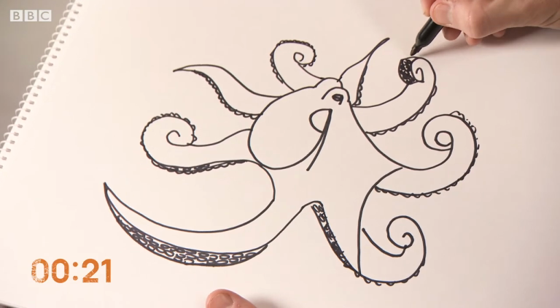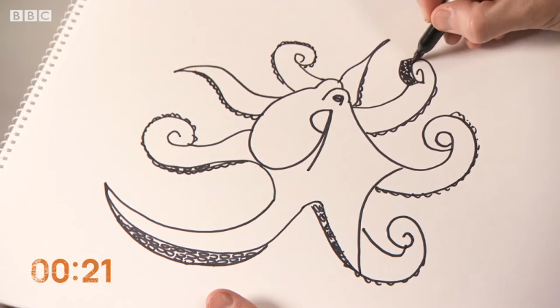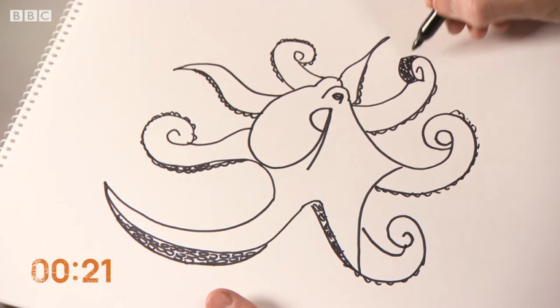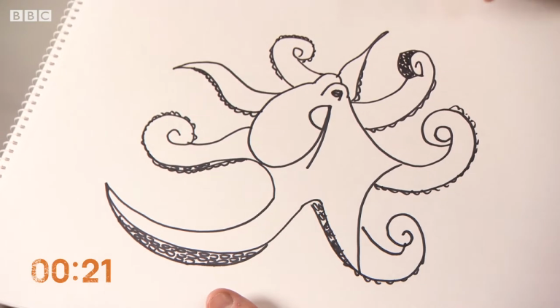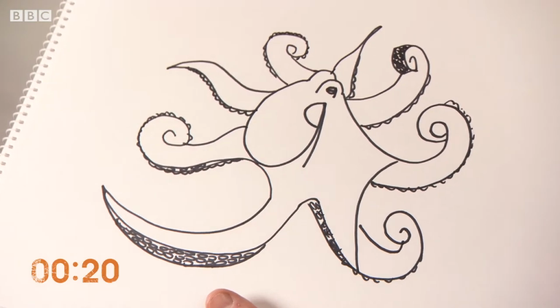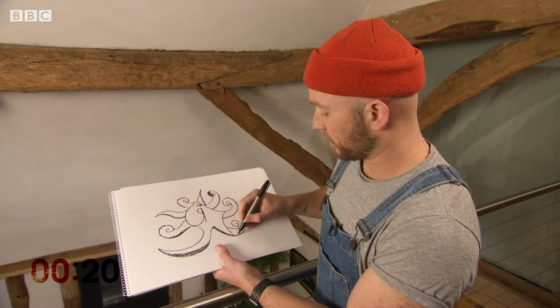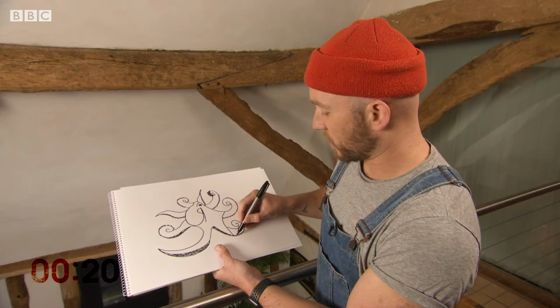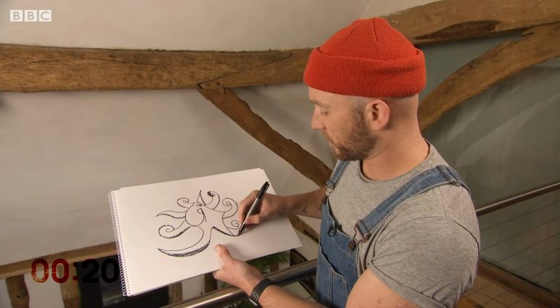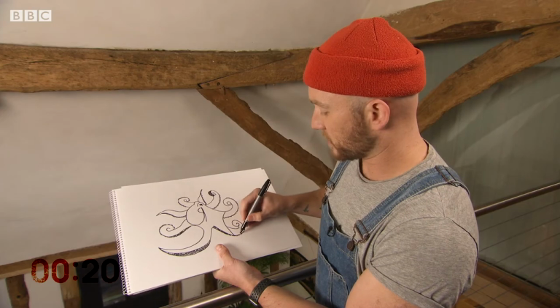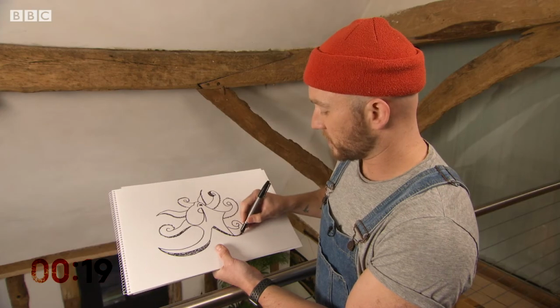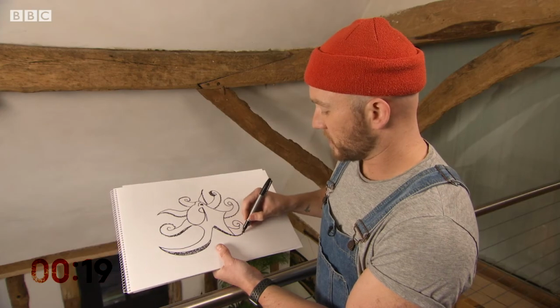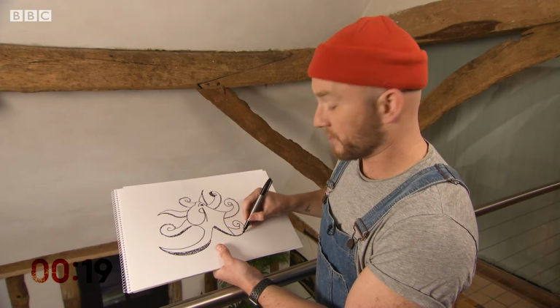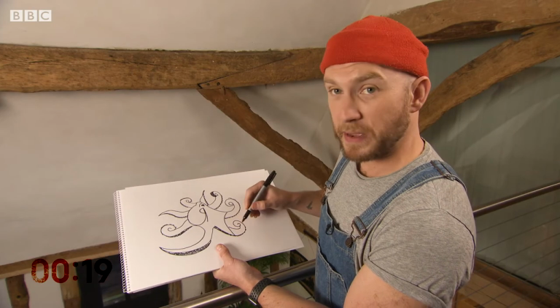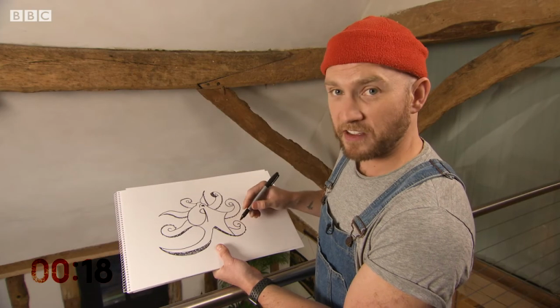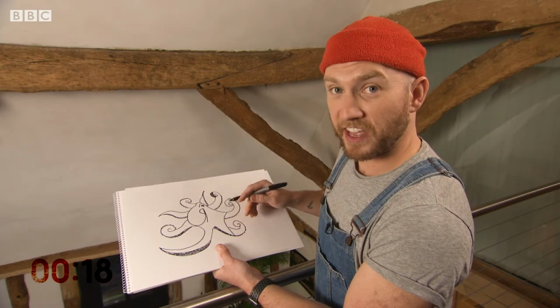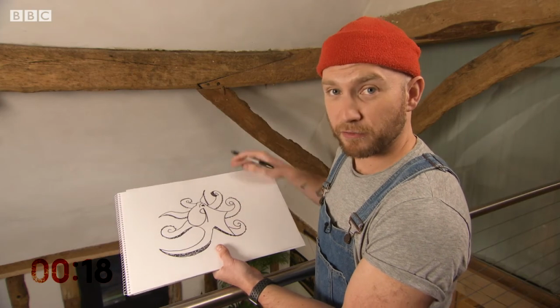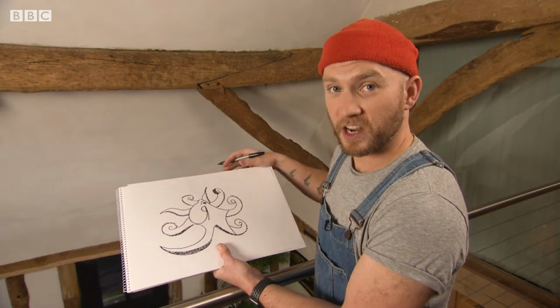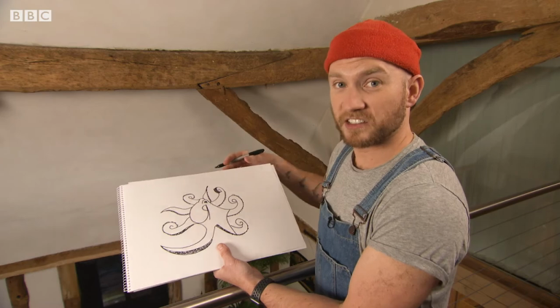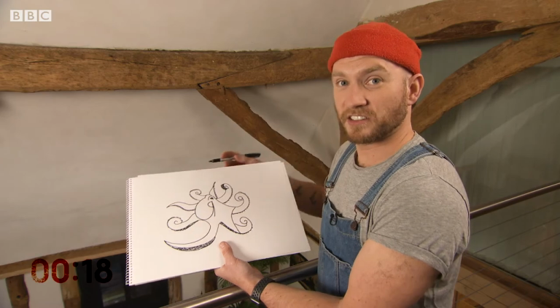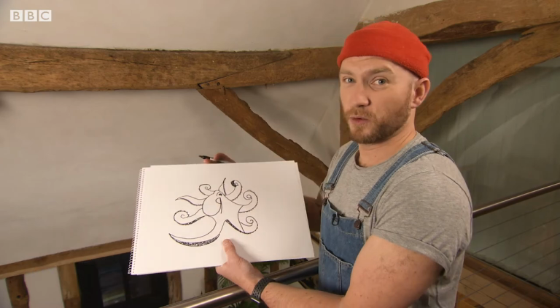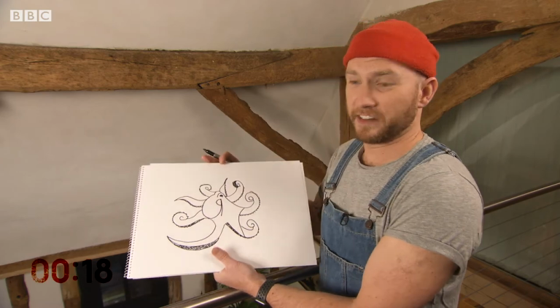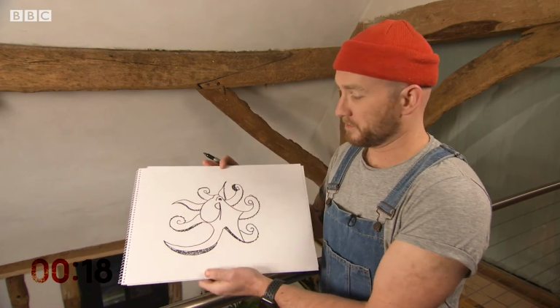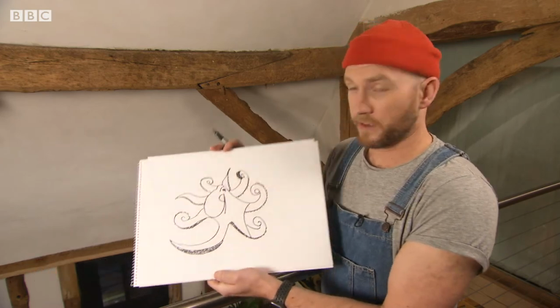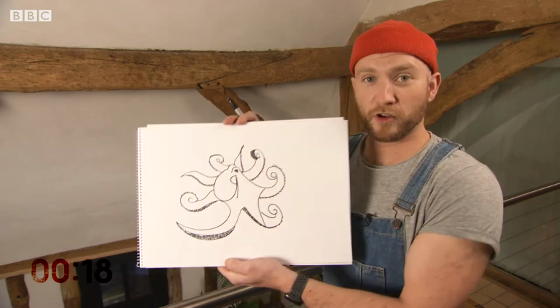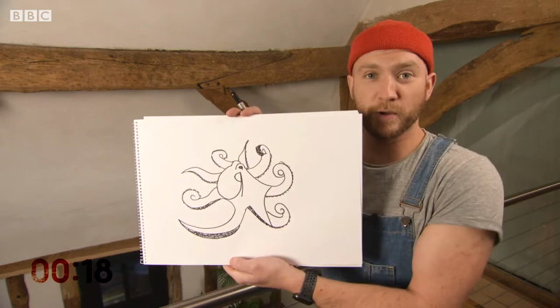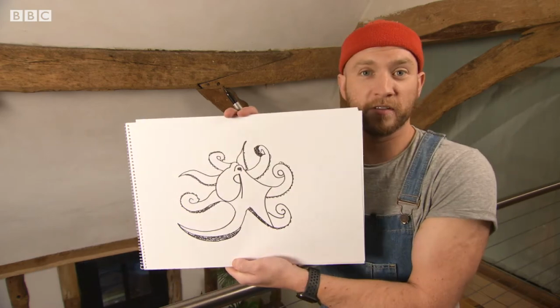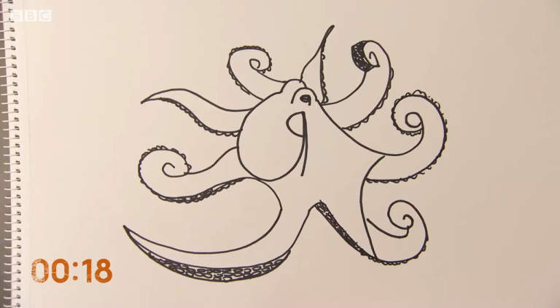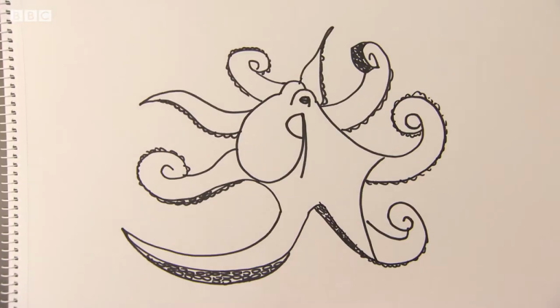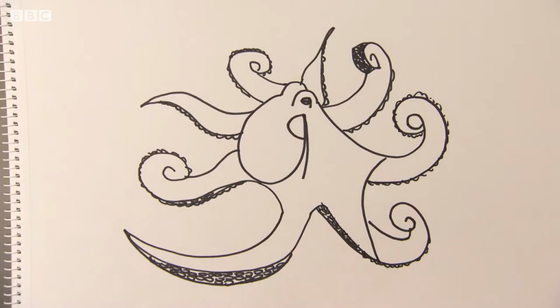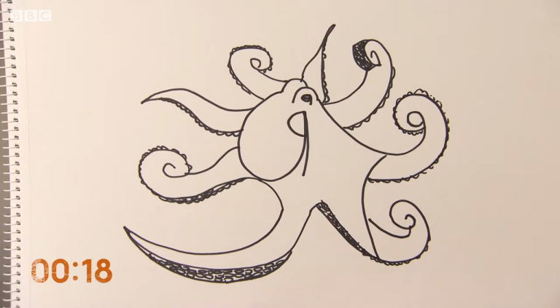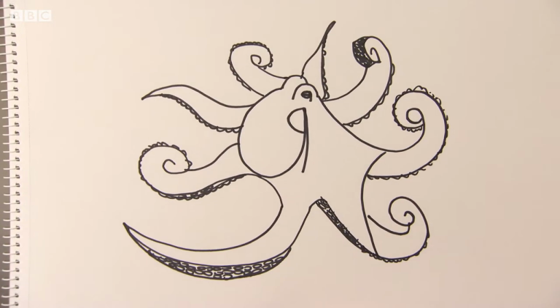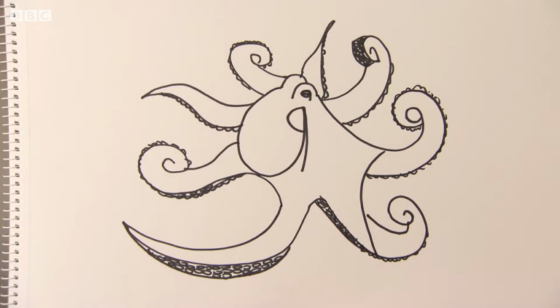And between these eight legs, right at the centre, is a beak that they eat through. Weird. There's an octopus in less than three minutes.